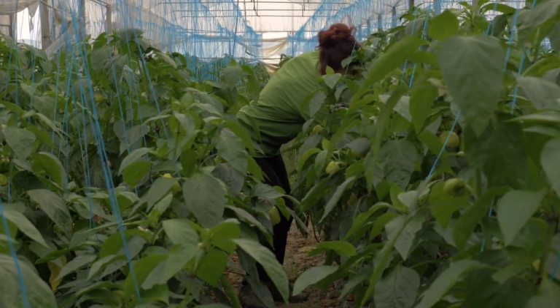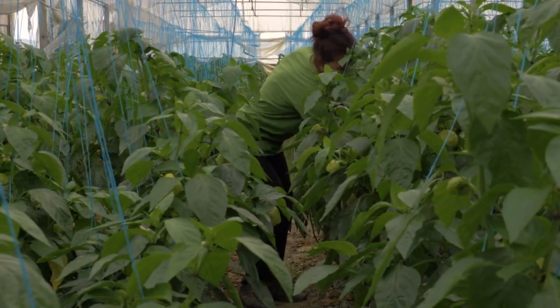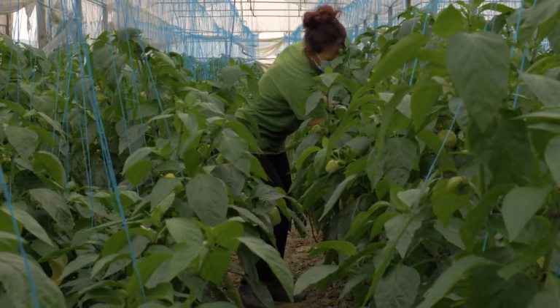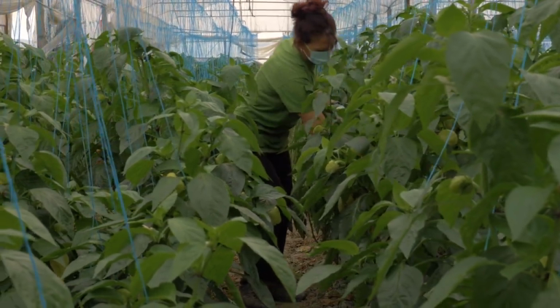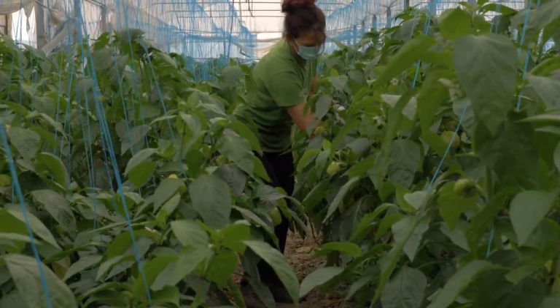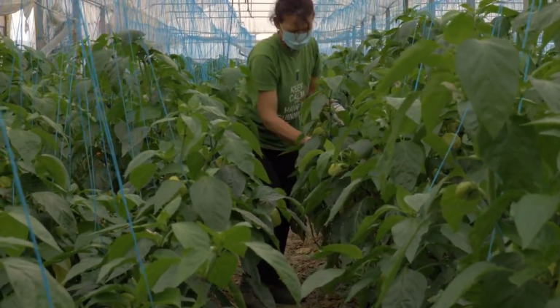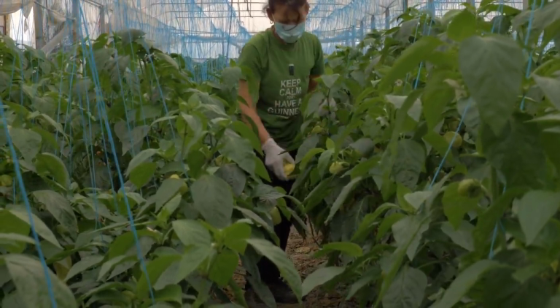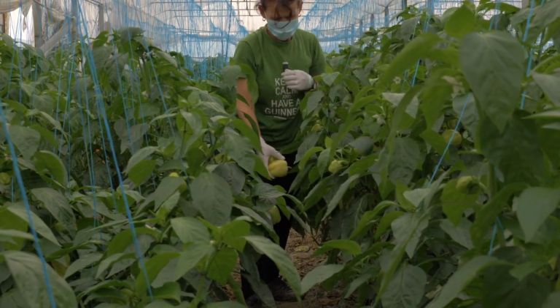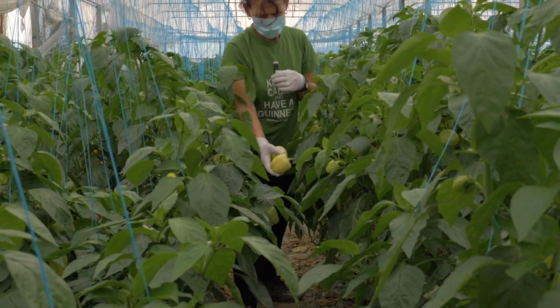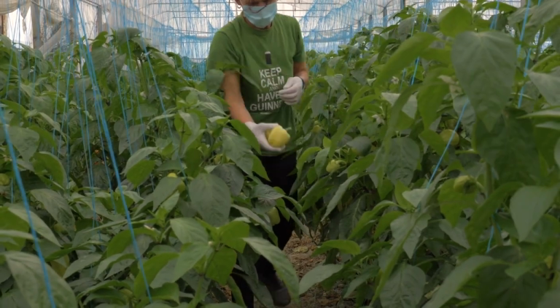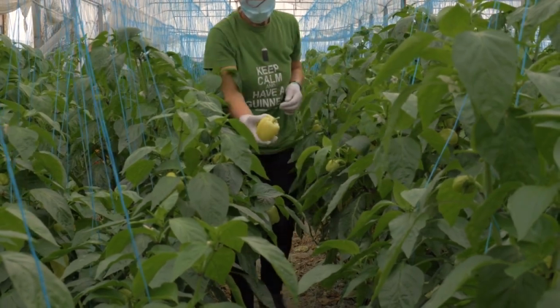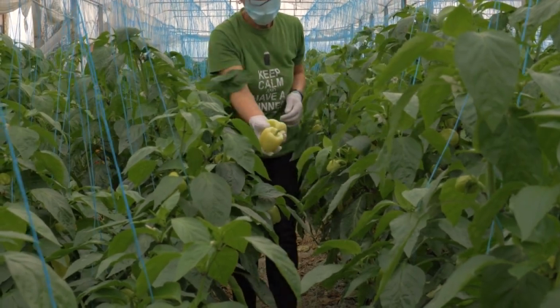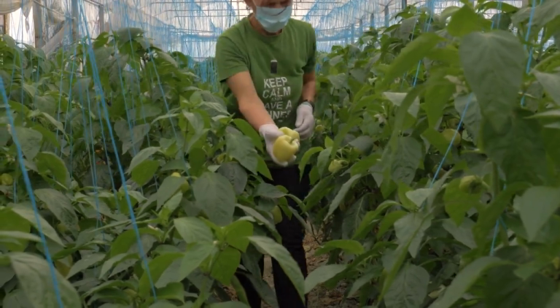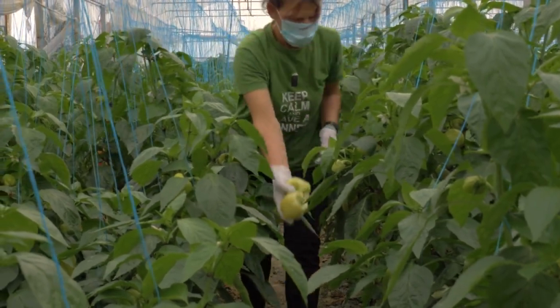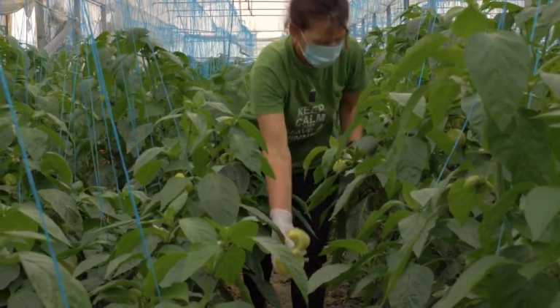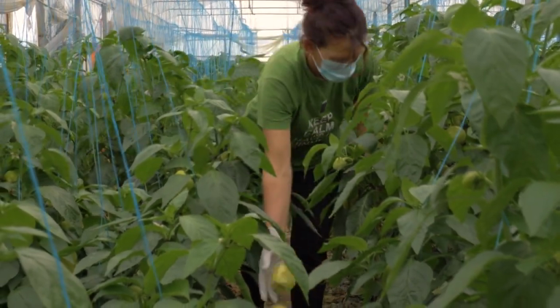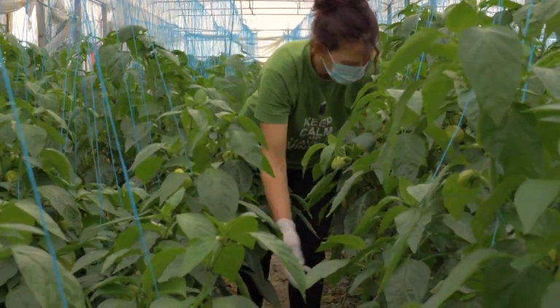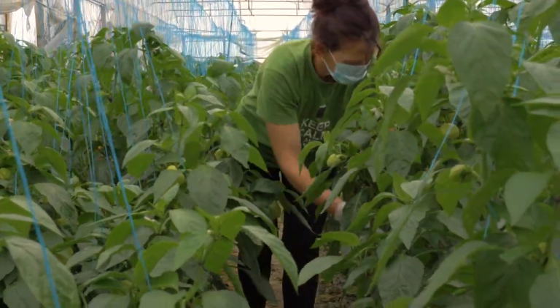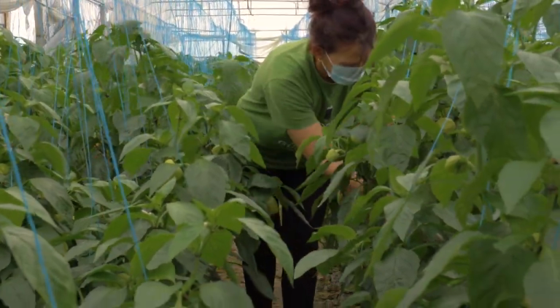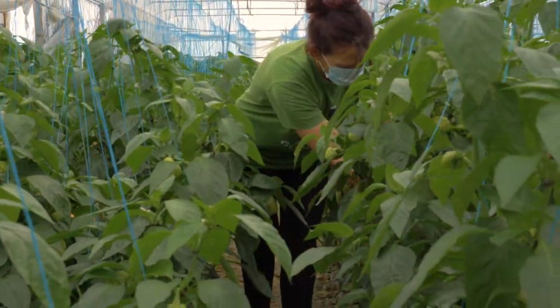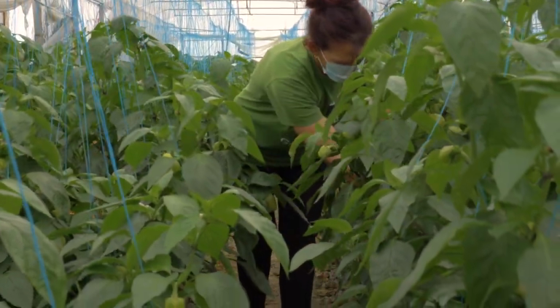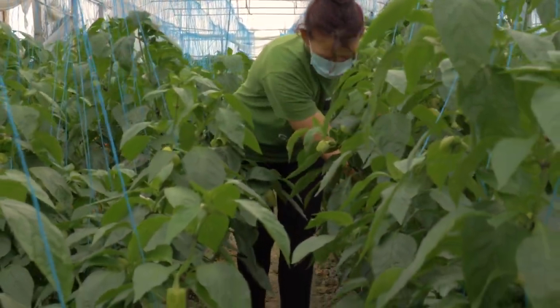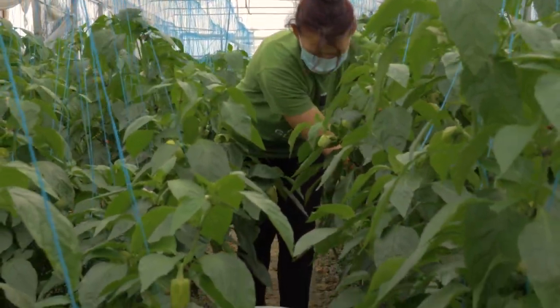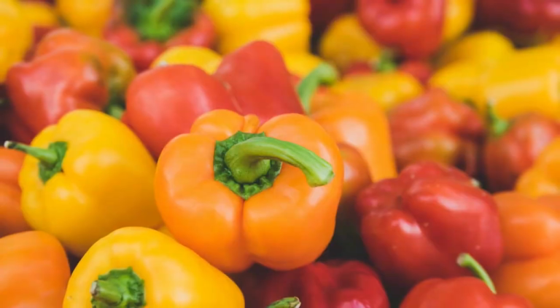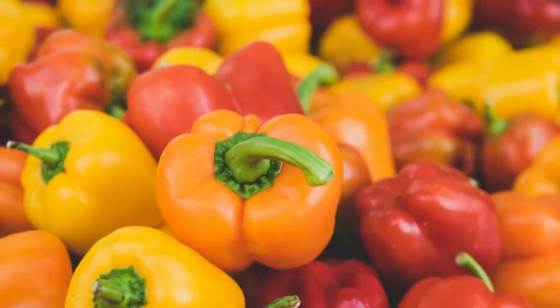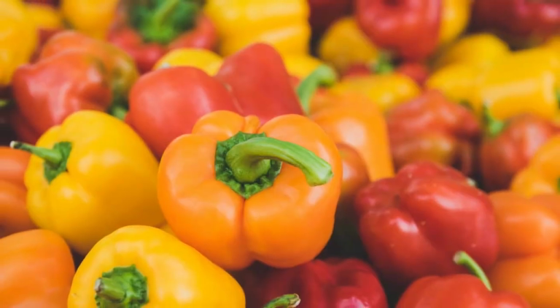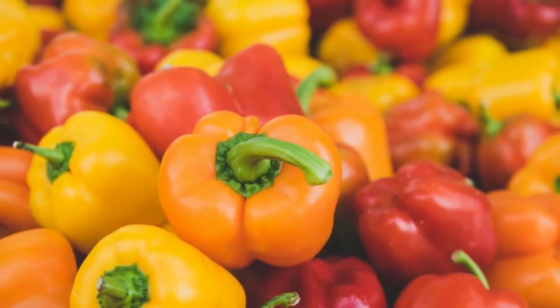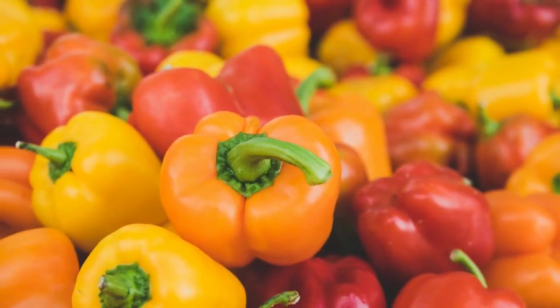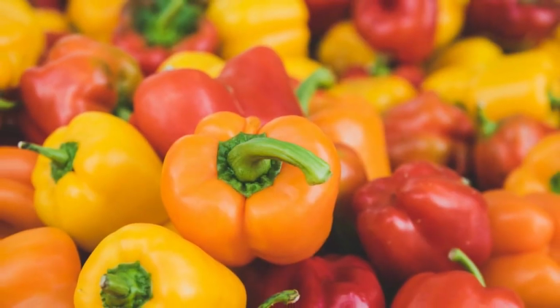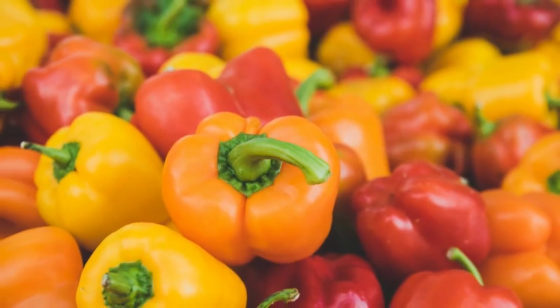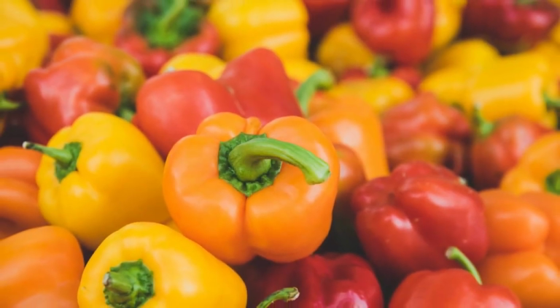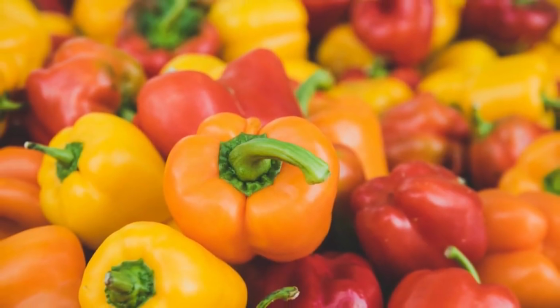Finally, the bell peppers are ready to harvest after about 7 to 10 months in the greenhouse.